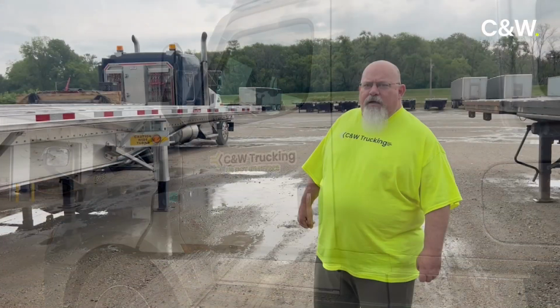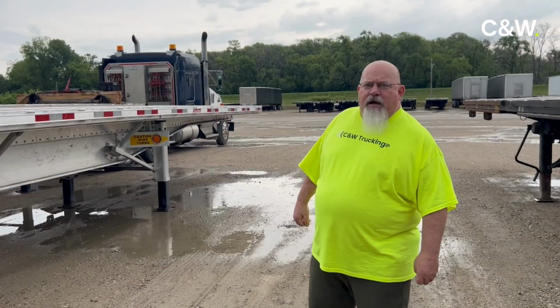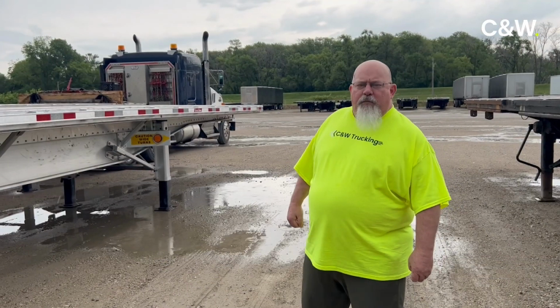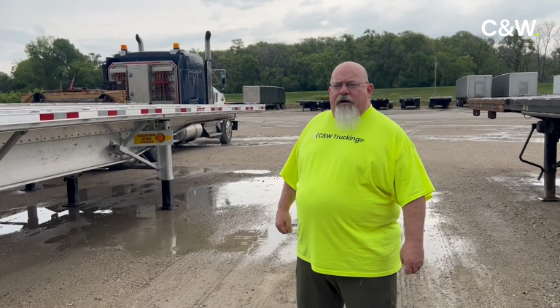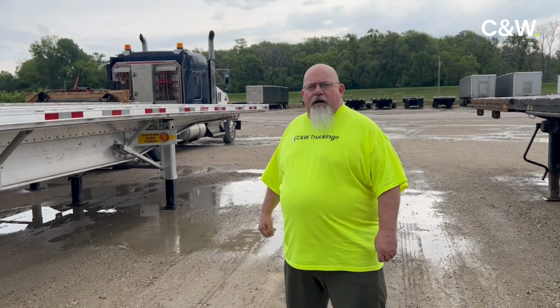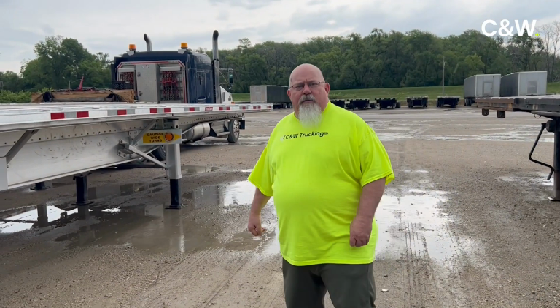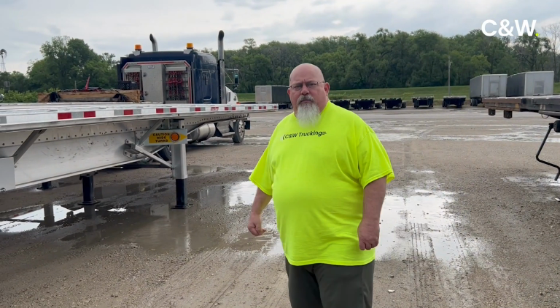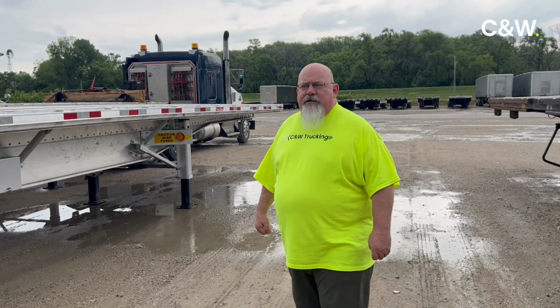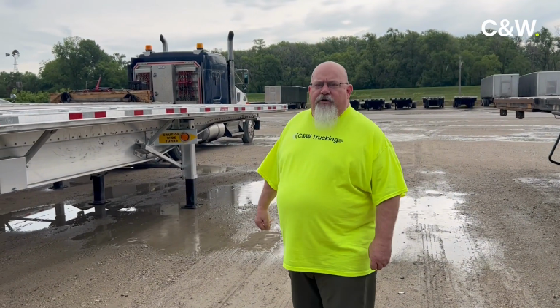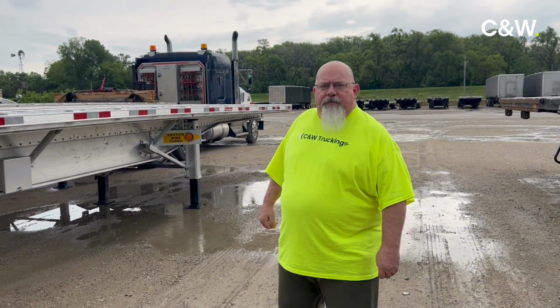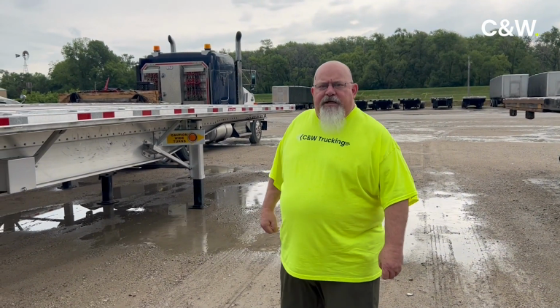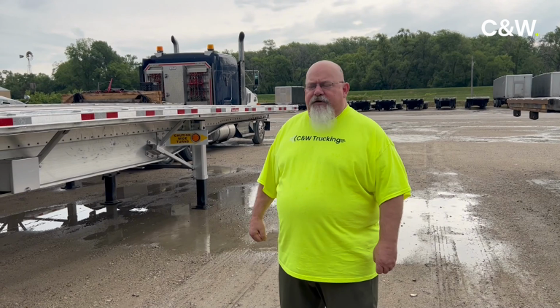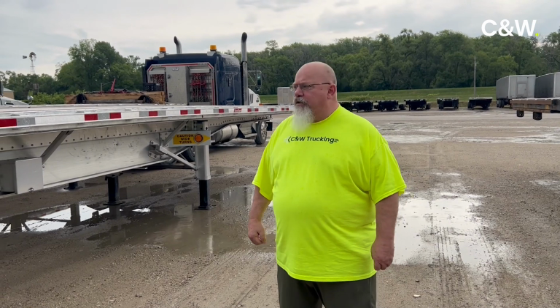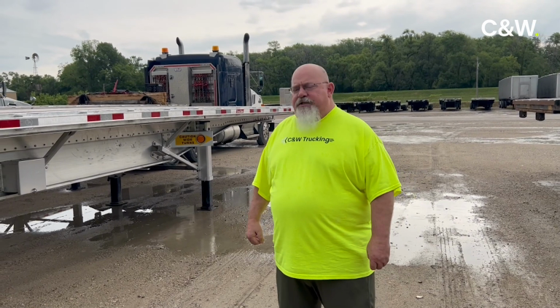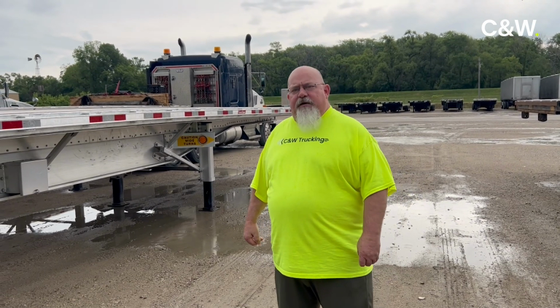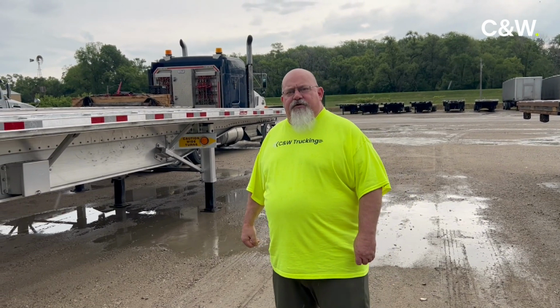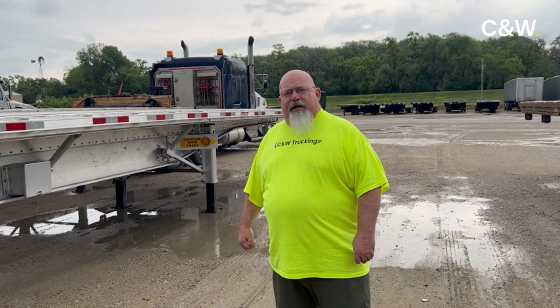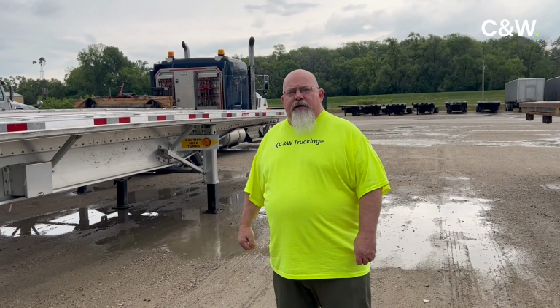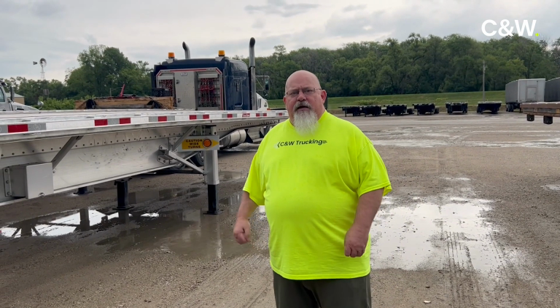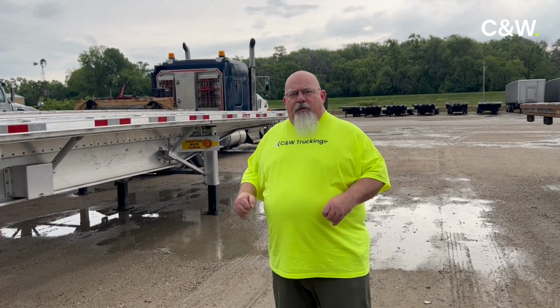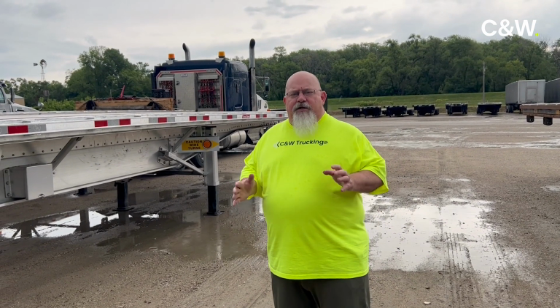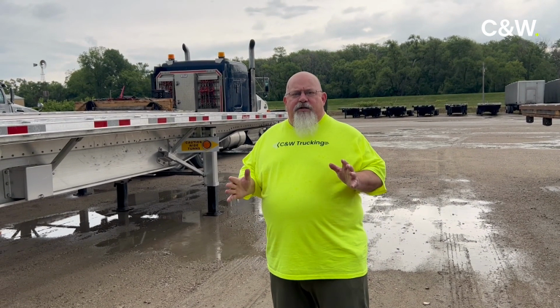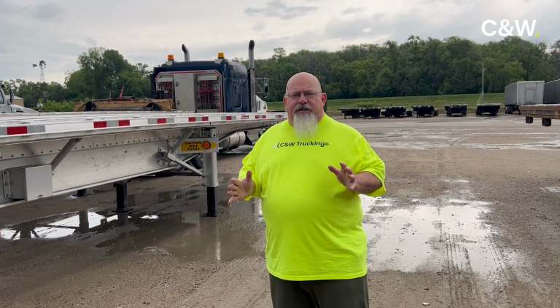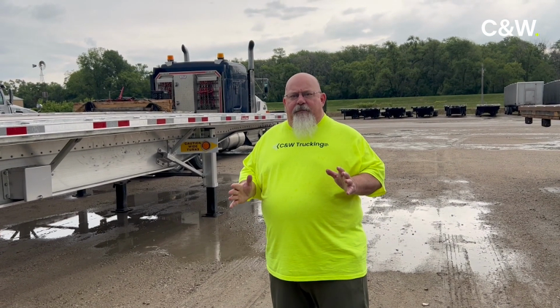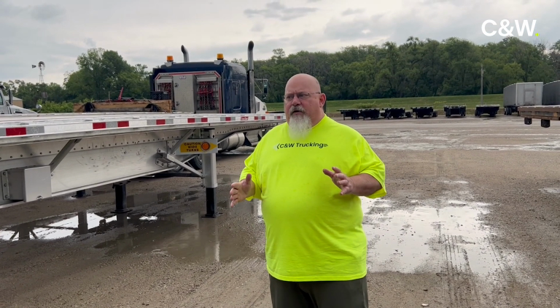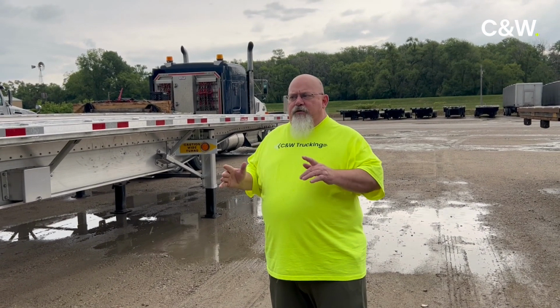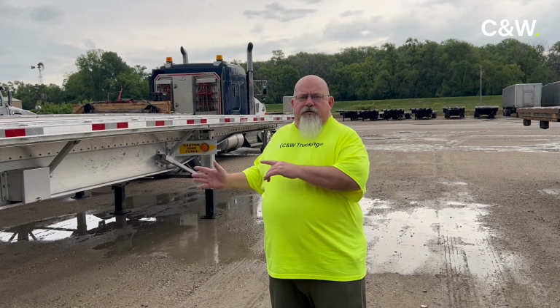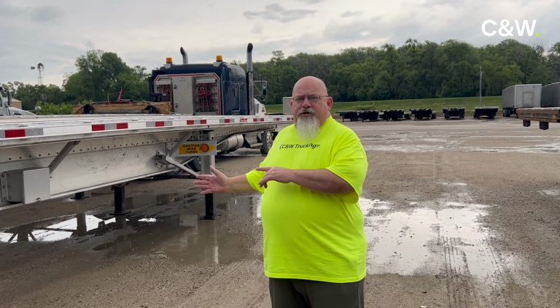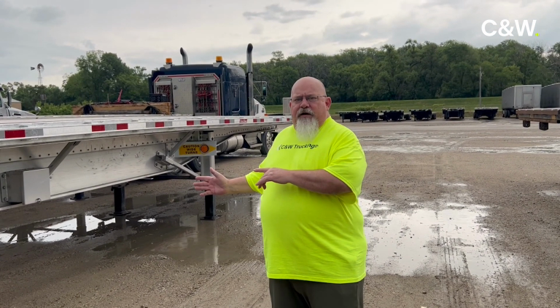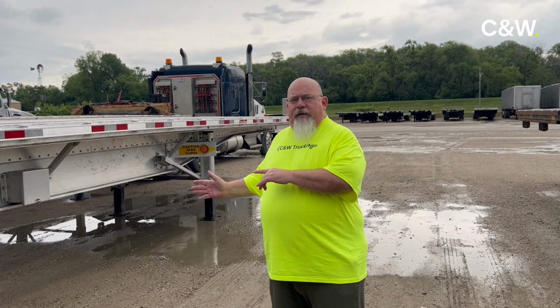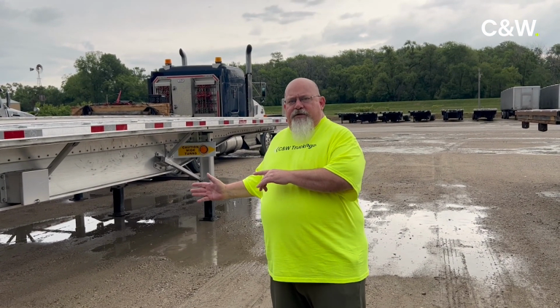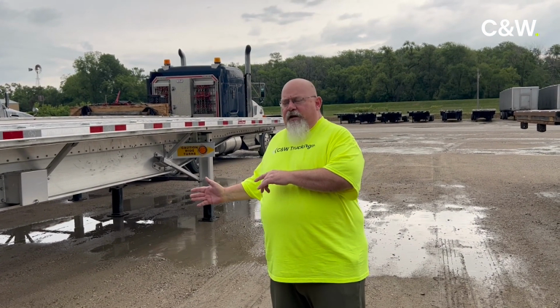Hi, good morning. I'm Brian Studer. I'm the Safety Director with CMW Truckee and we're going to talk to you today about load distribution on a flatbed trailer.